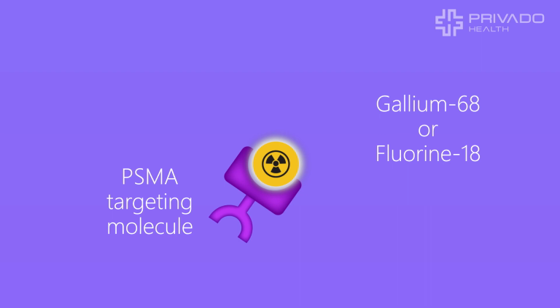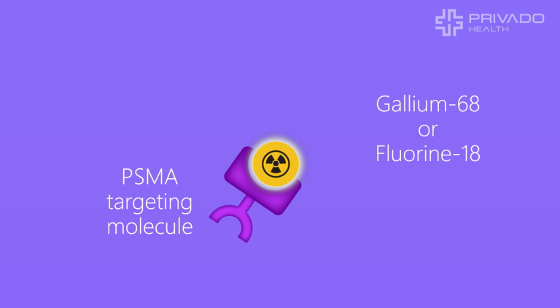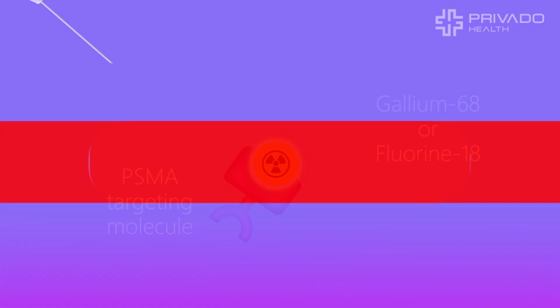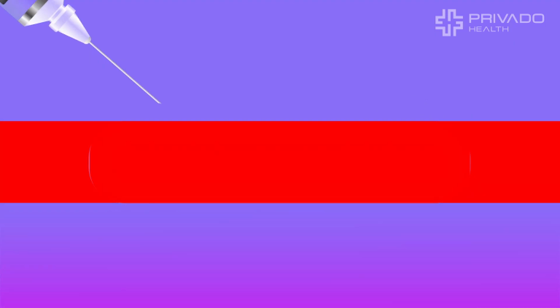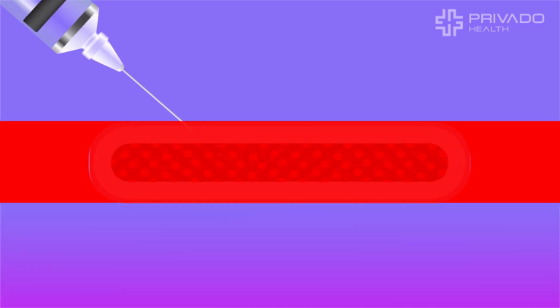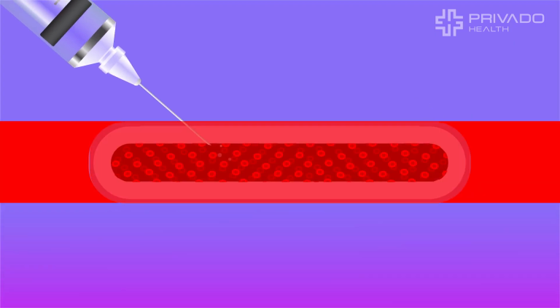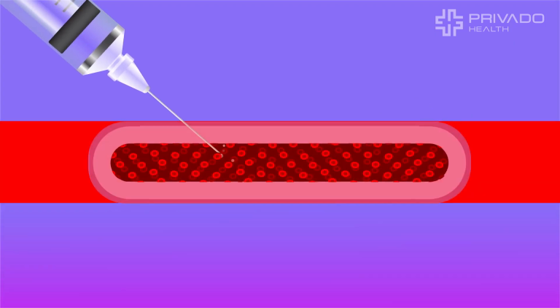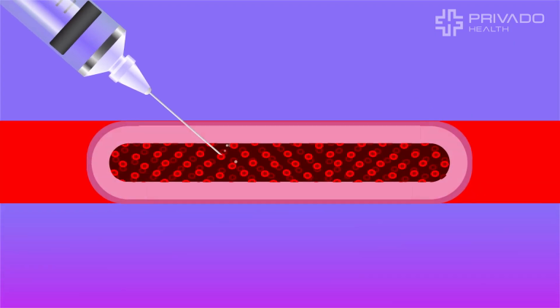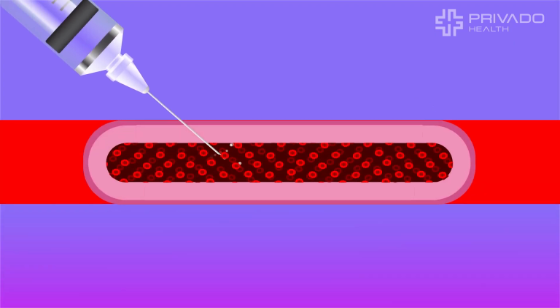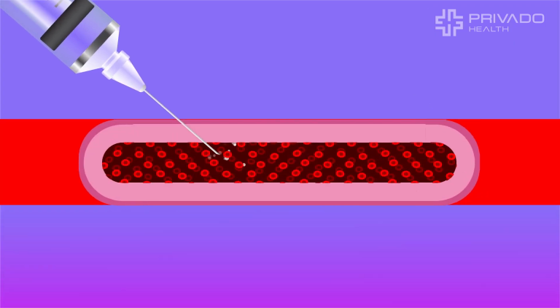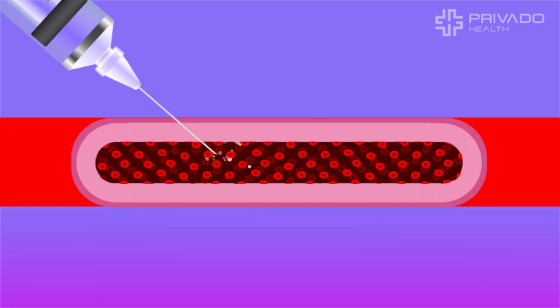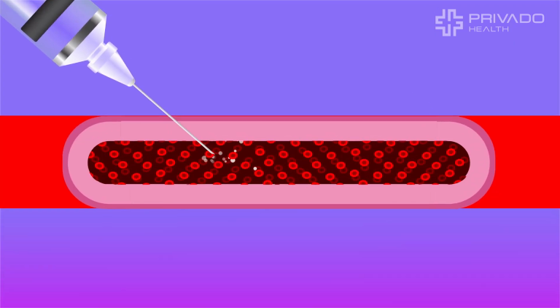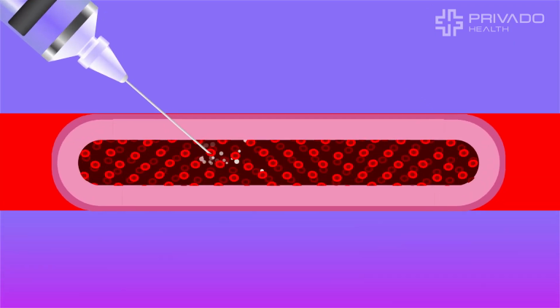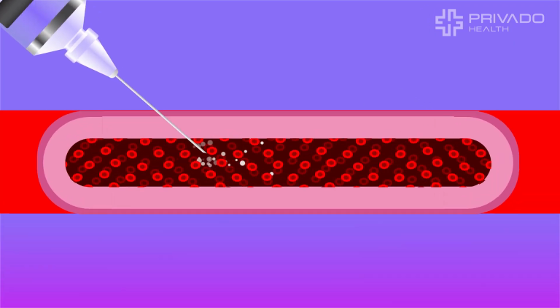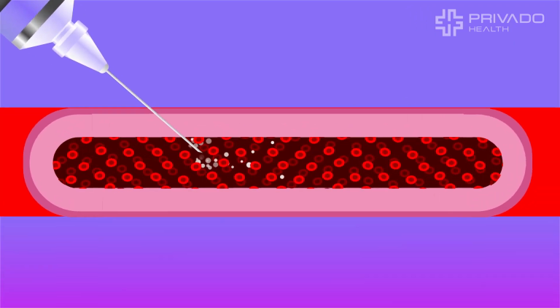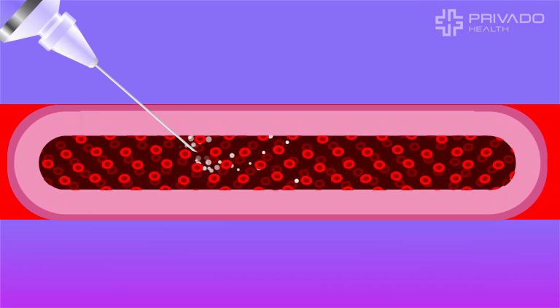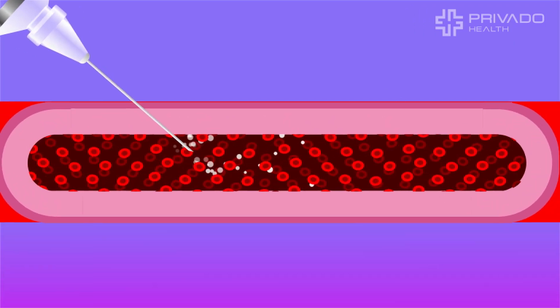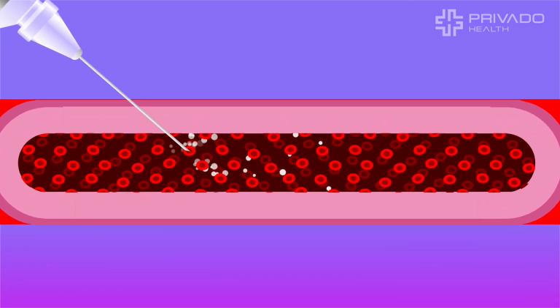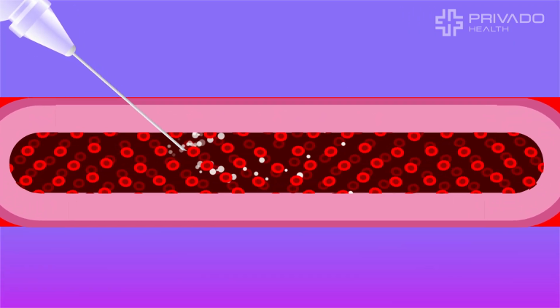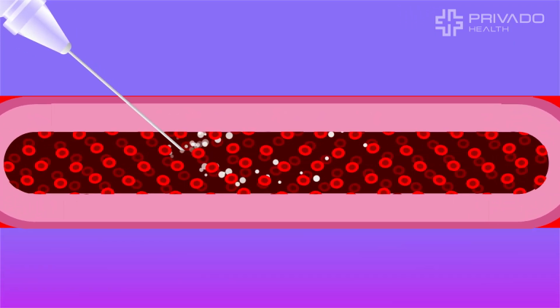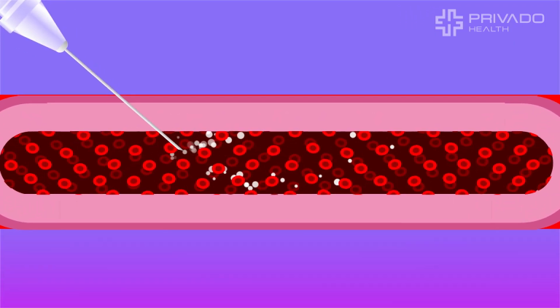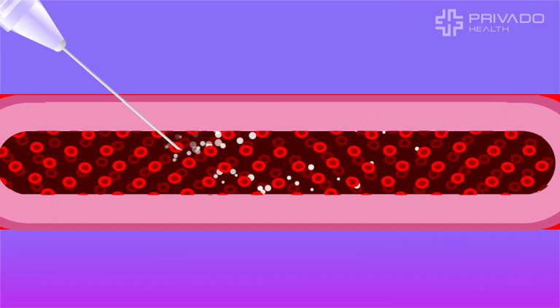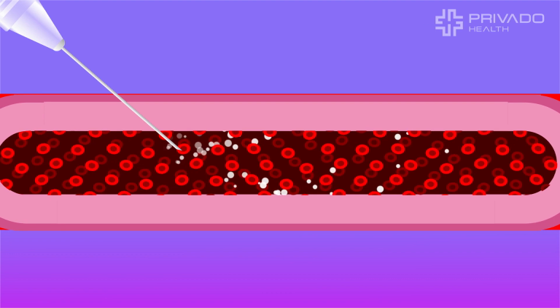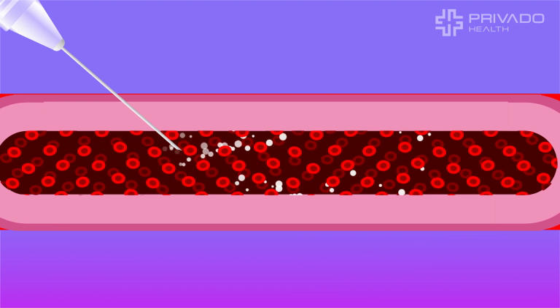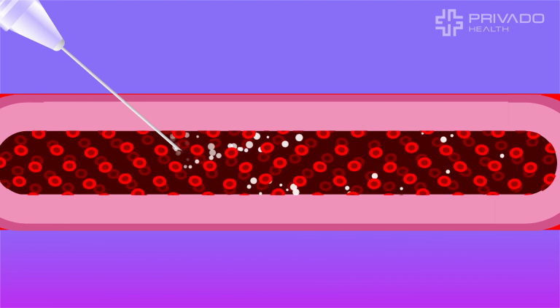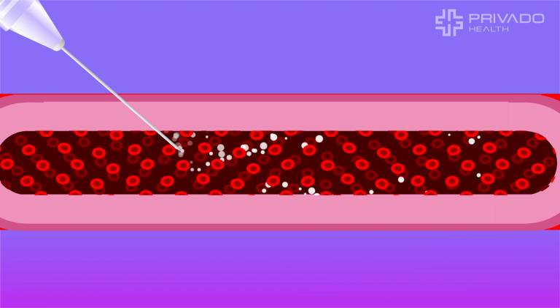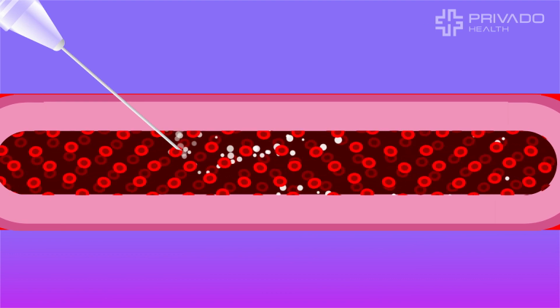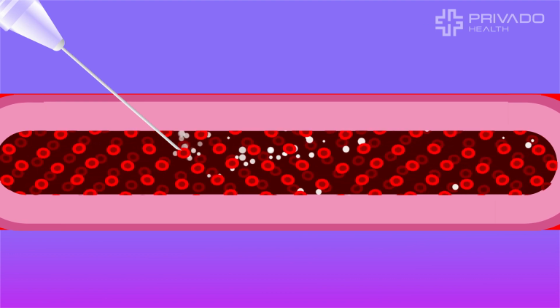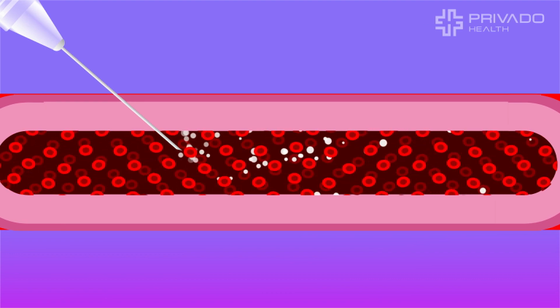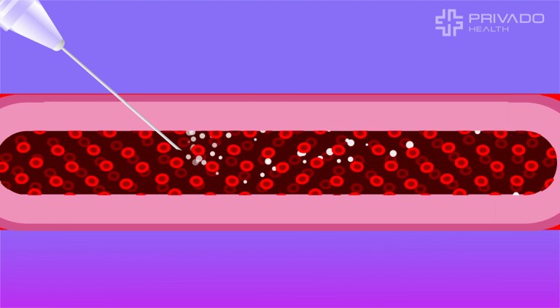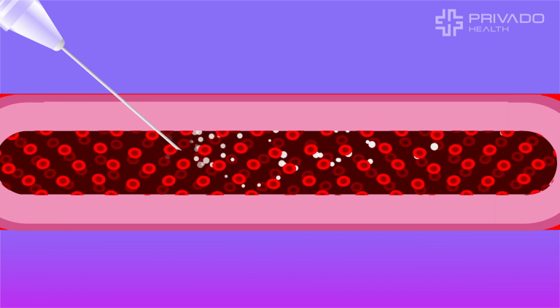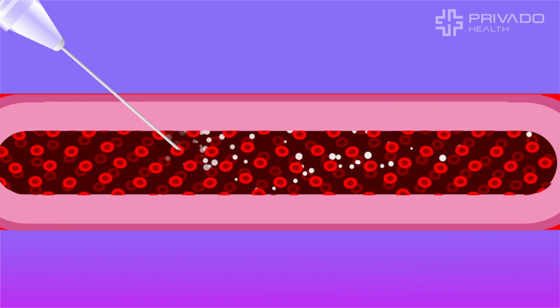The therapeutic agent is injected into the forearm. Then it navigates through the patient's body, binding to cancer cells.